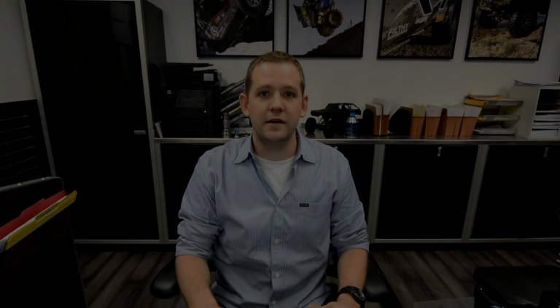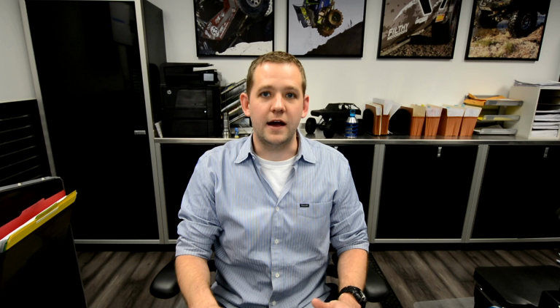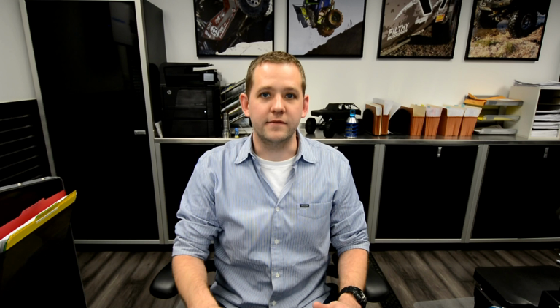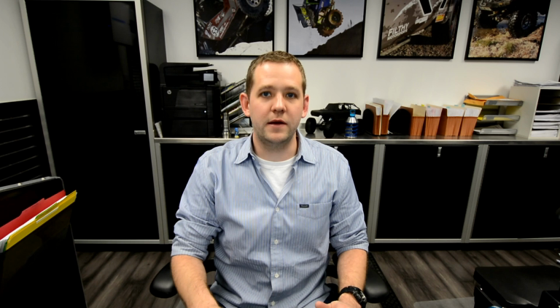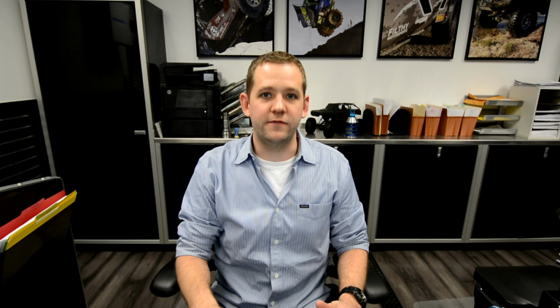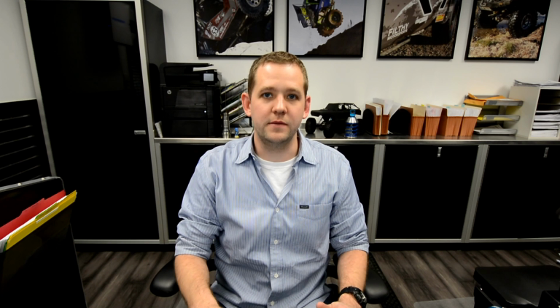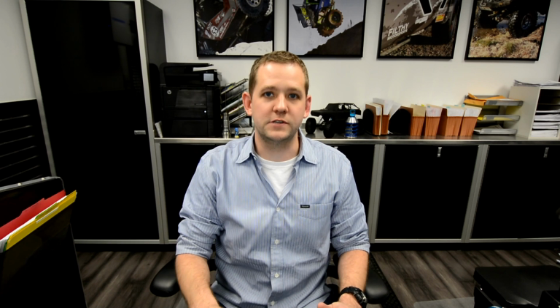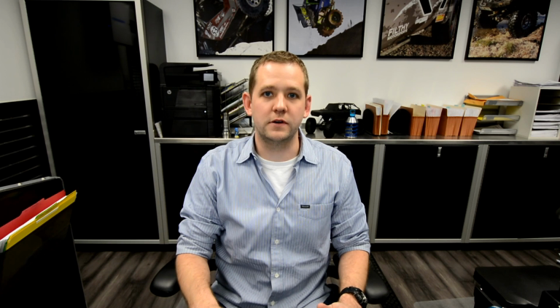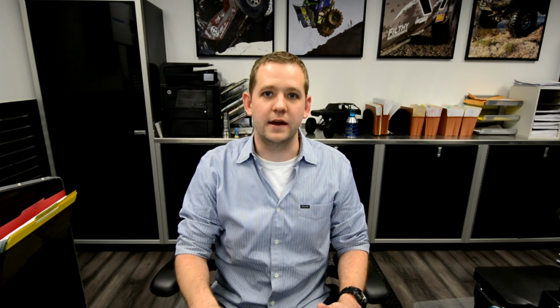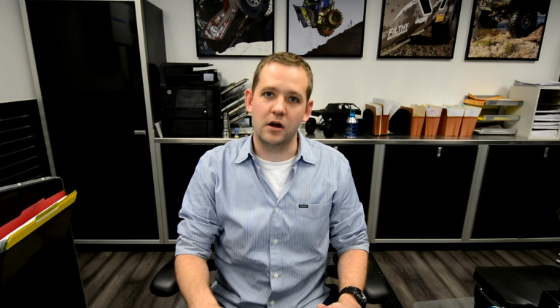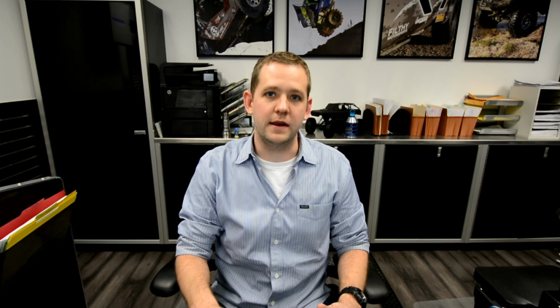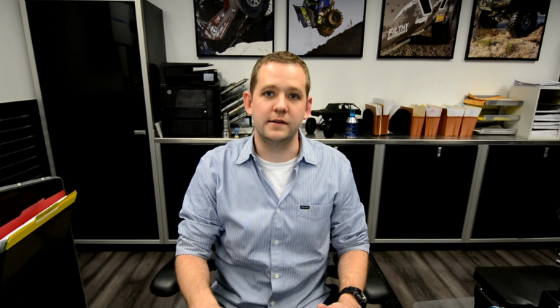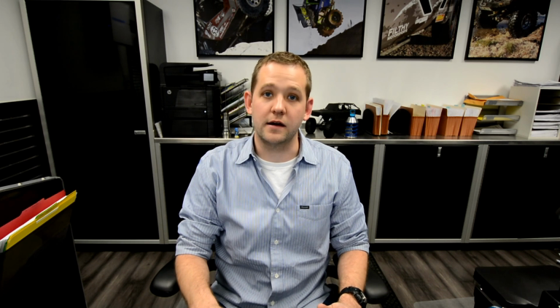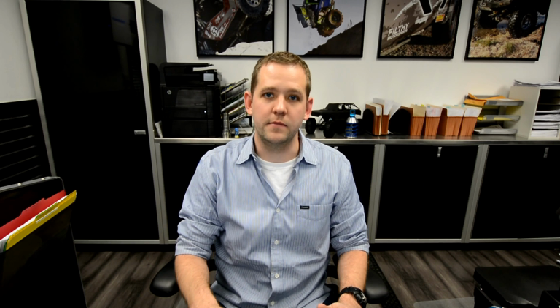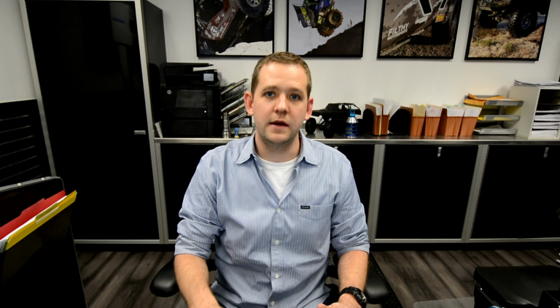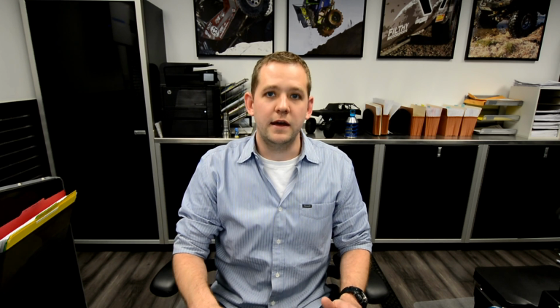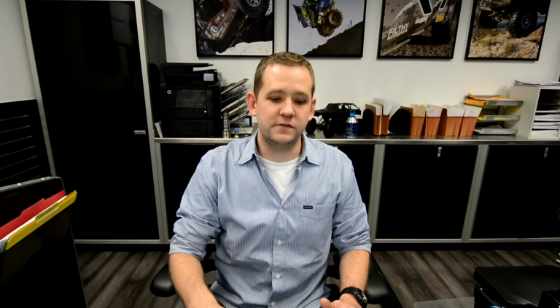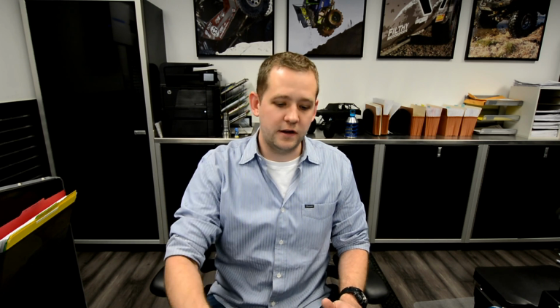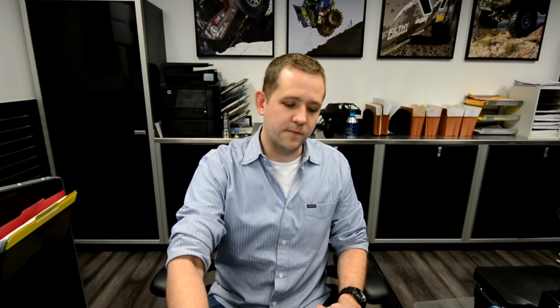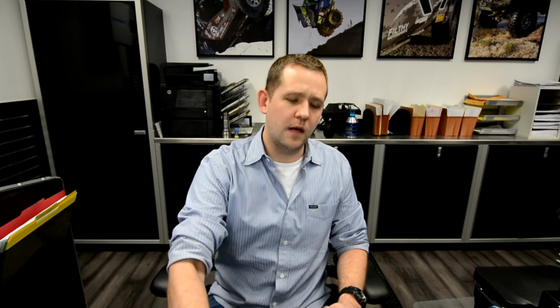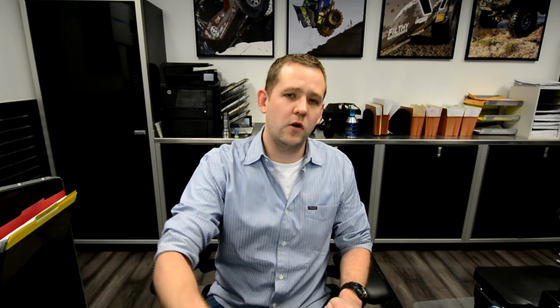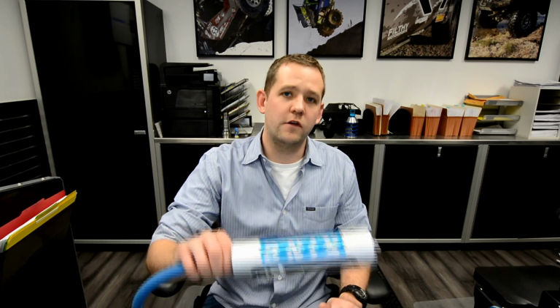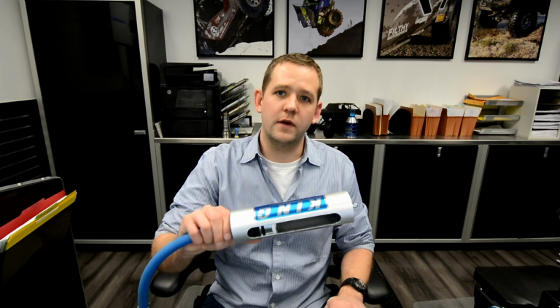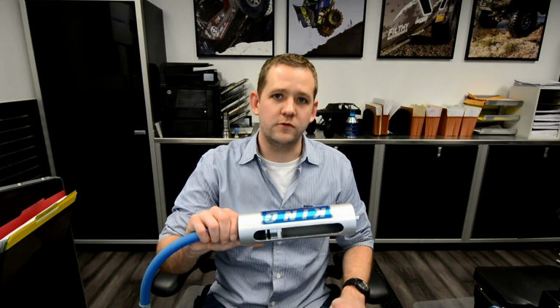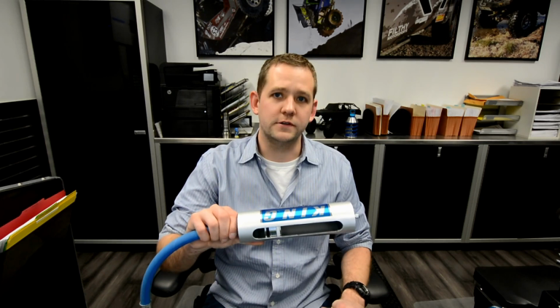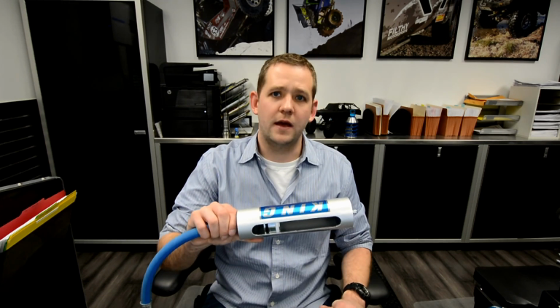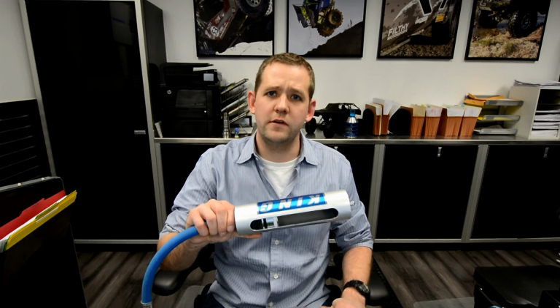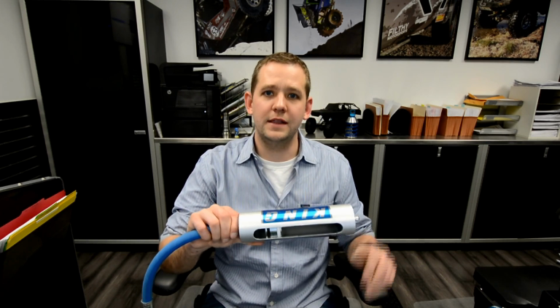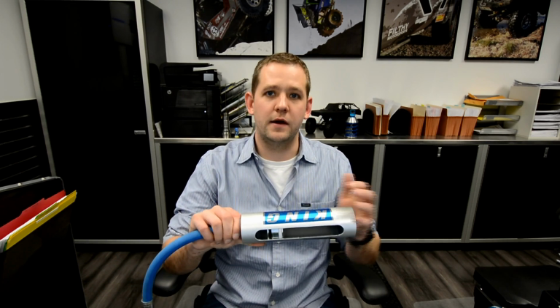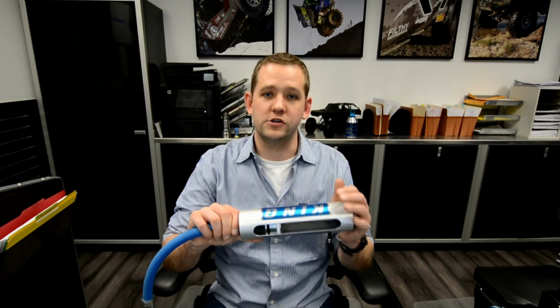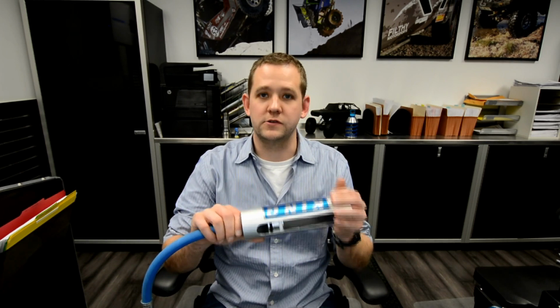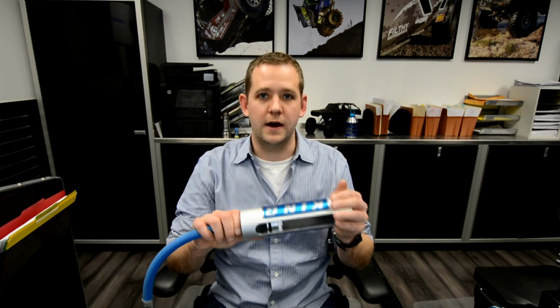Hi, I'm Ben with Filthy Motorsports and Crawlpedia.com. In this video I'll be going over reservoirs and whether you need them on your shocks or not.